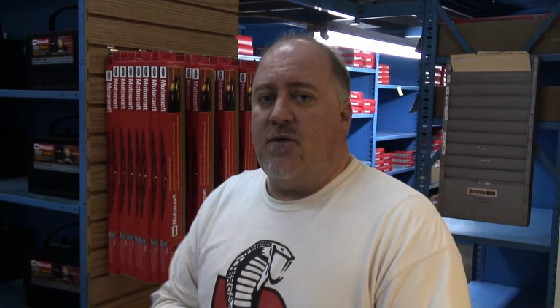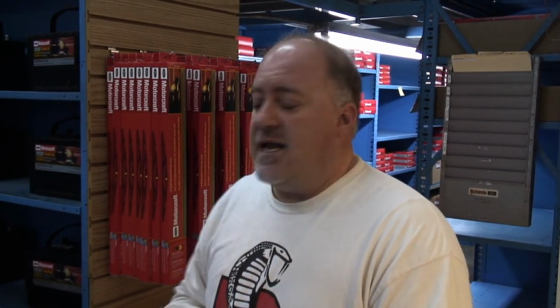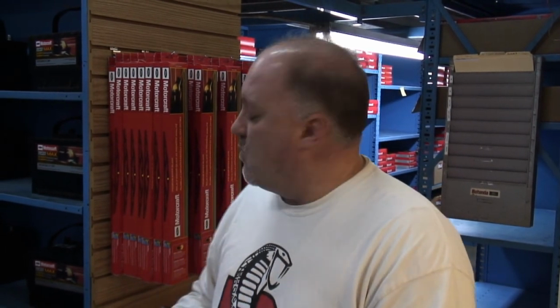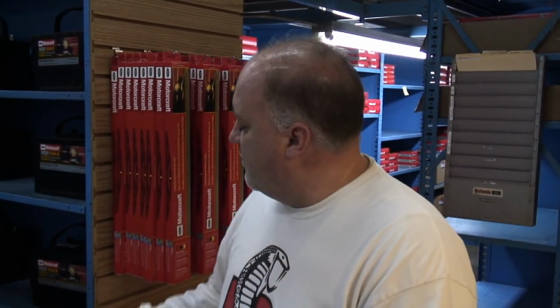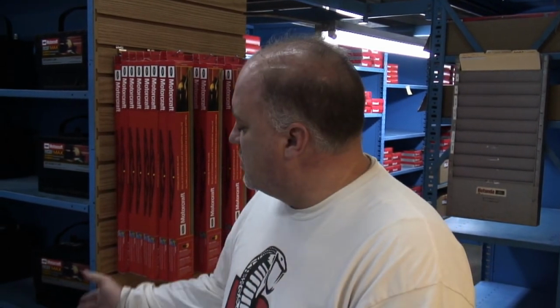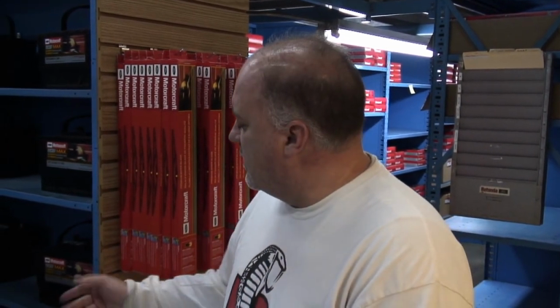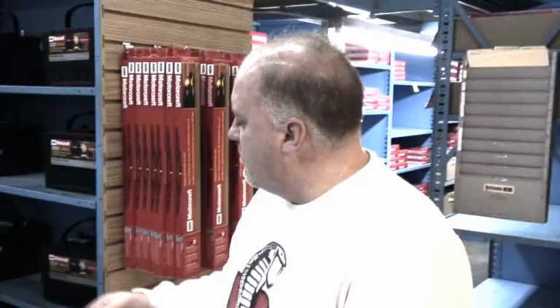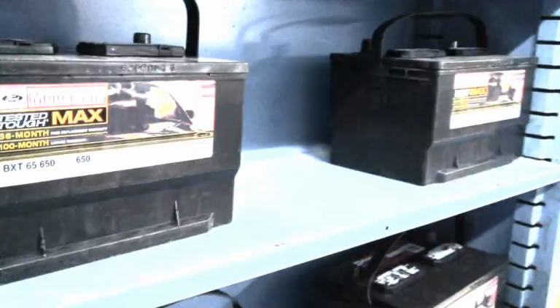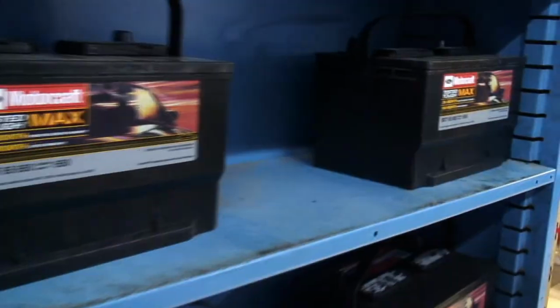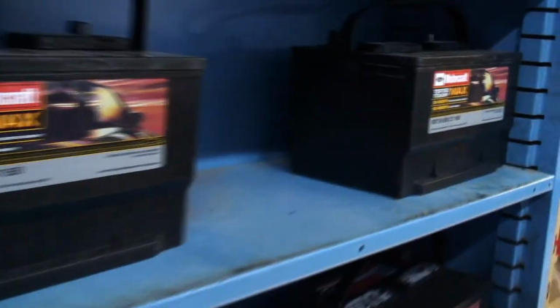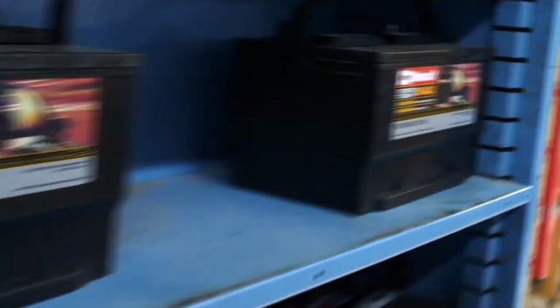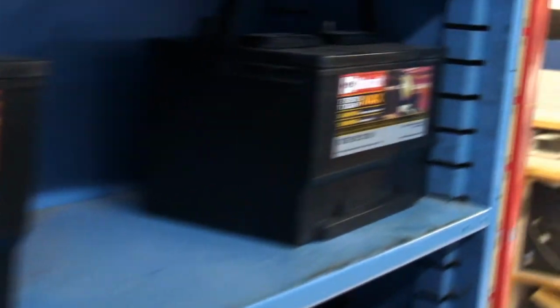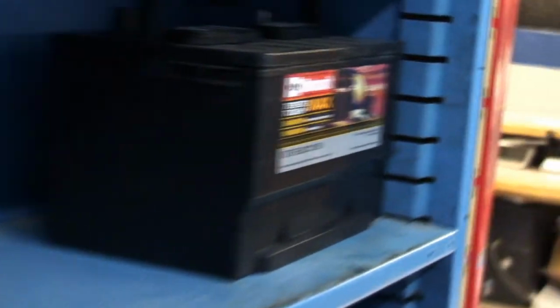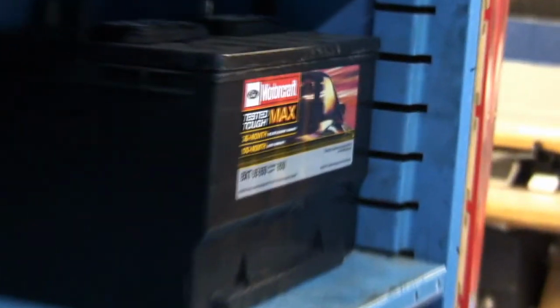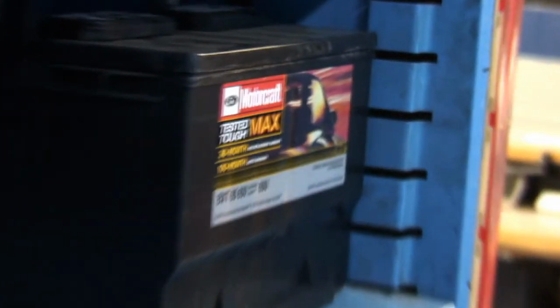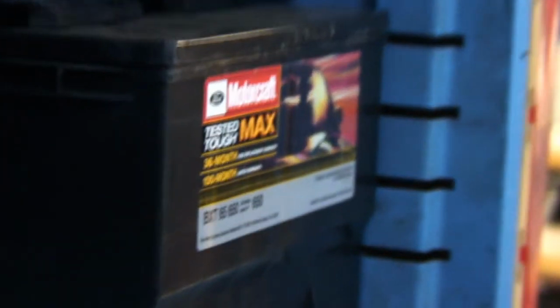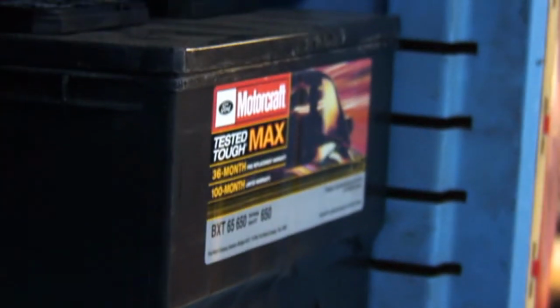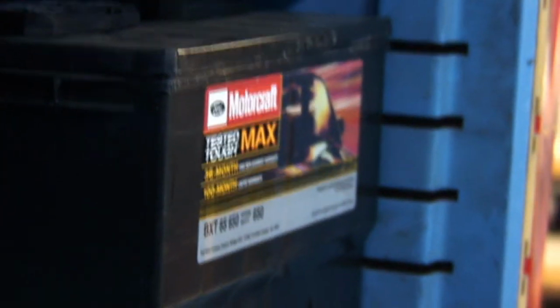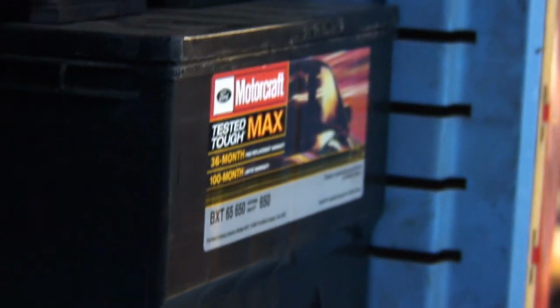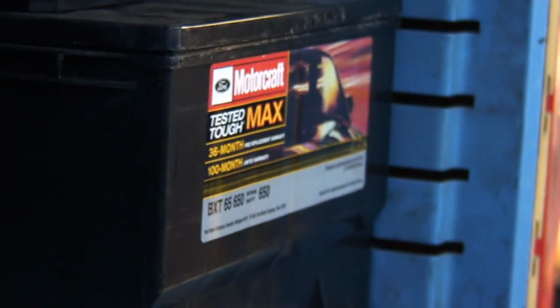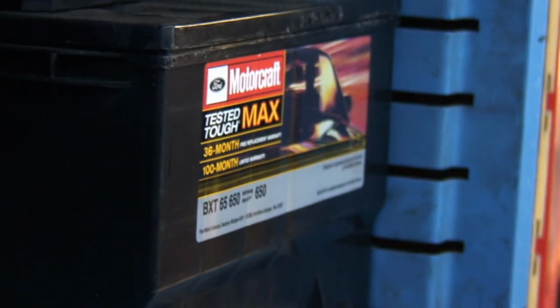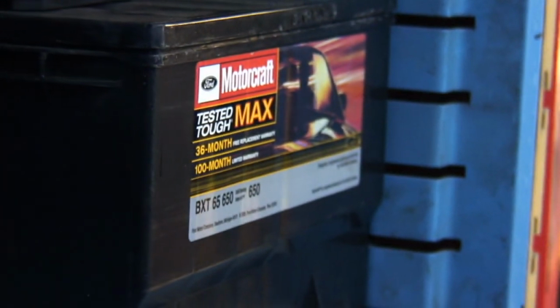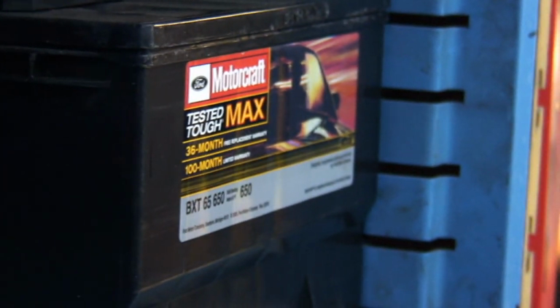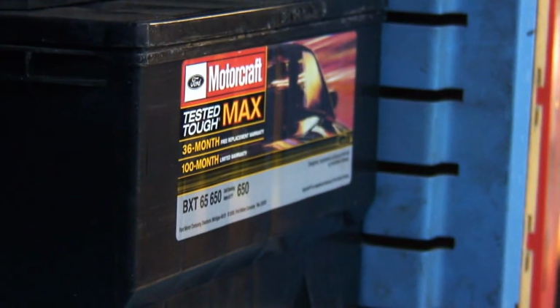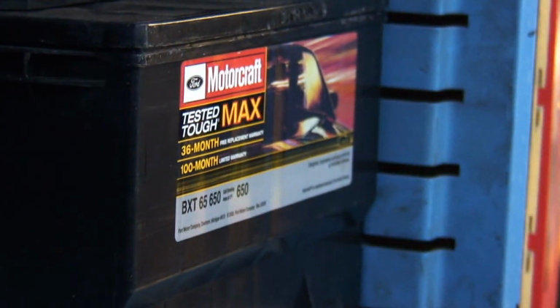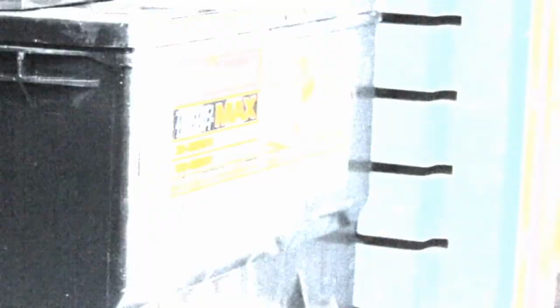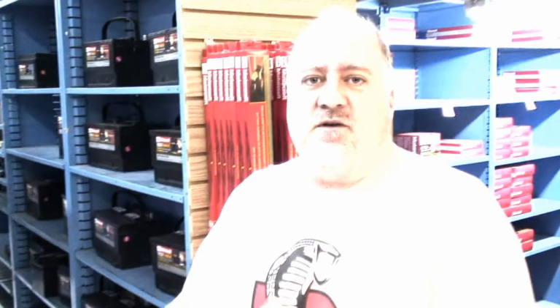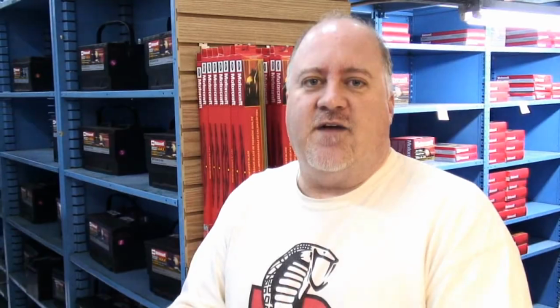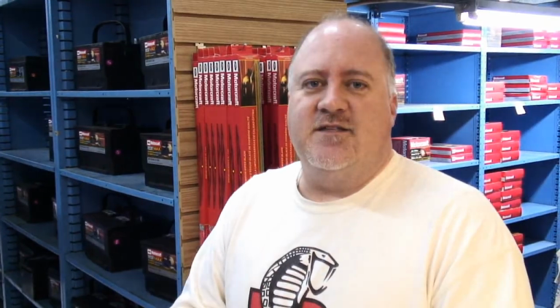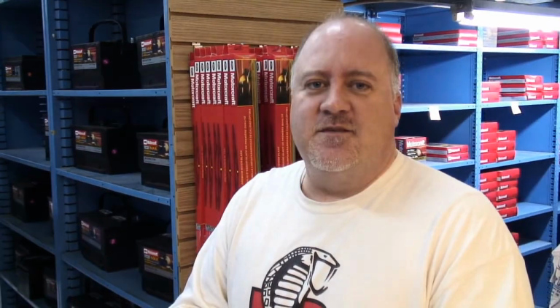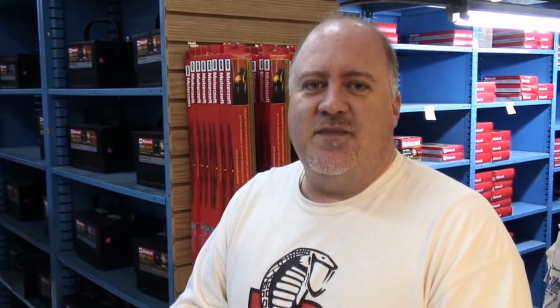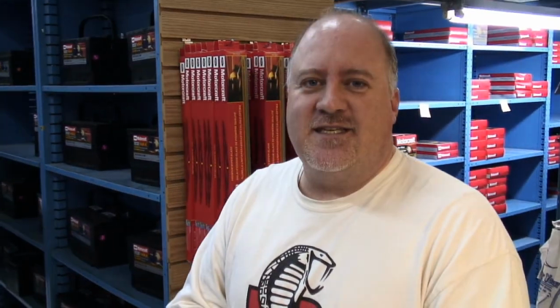Right now we're featuring the Motorcraft batteries with a free installation for Facebook fans. Thanks.